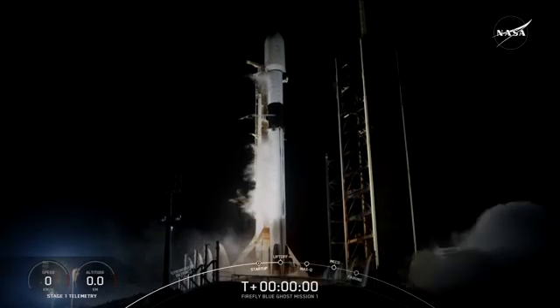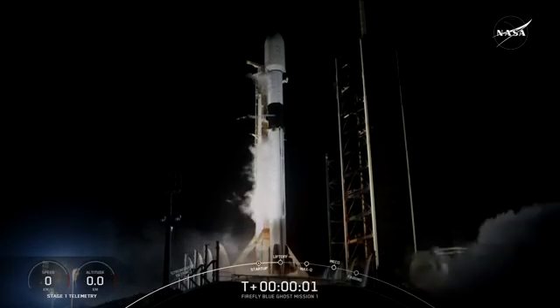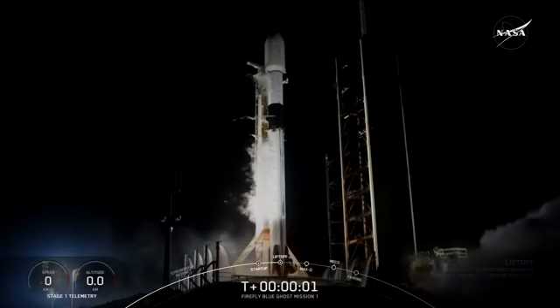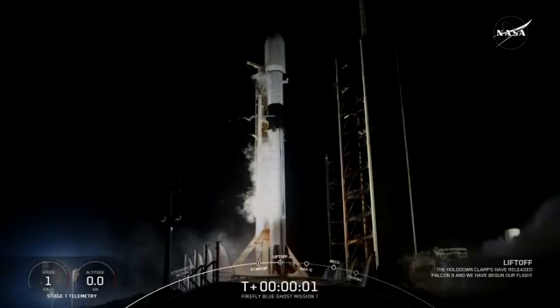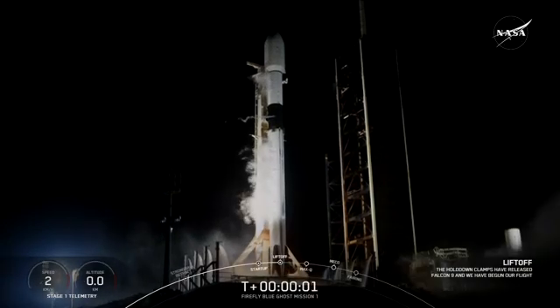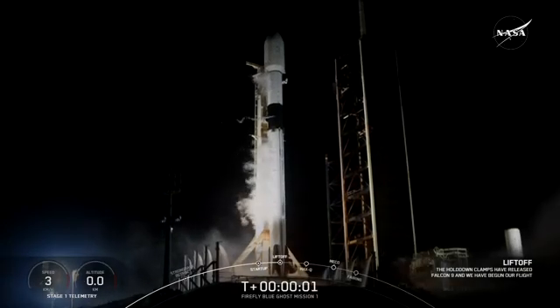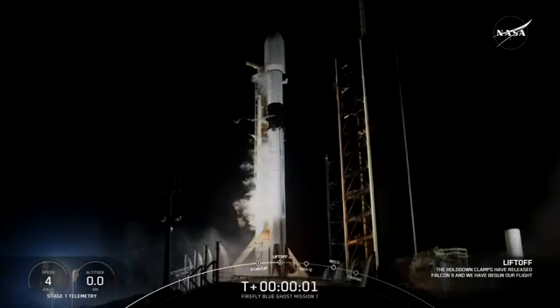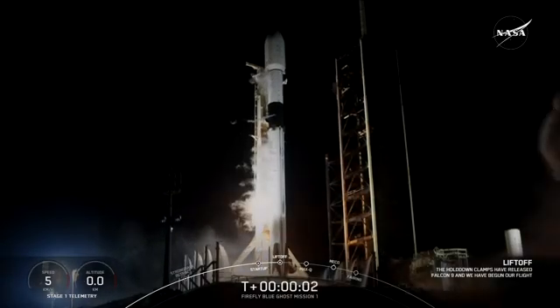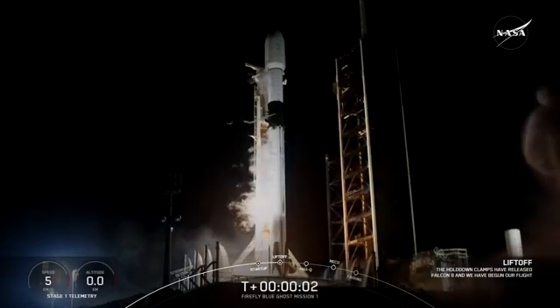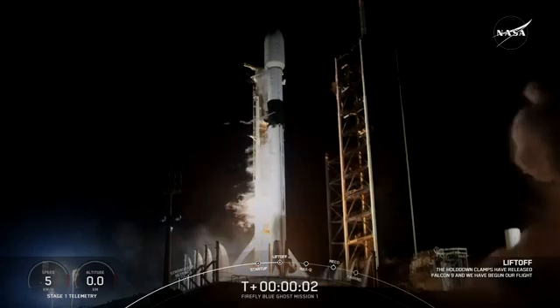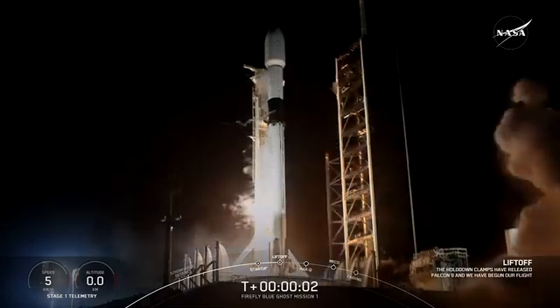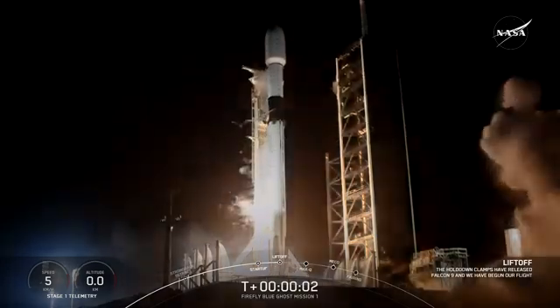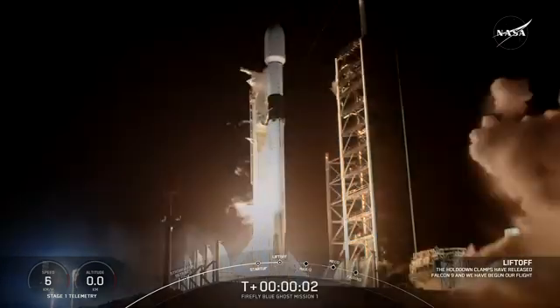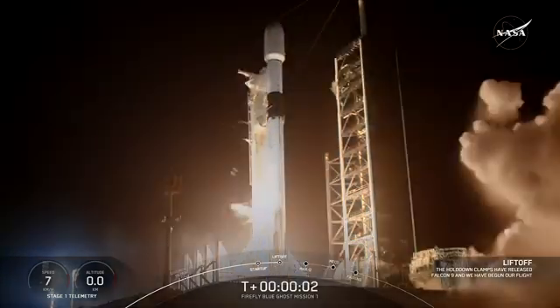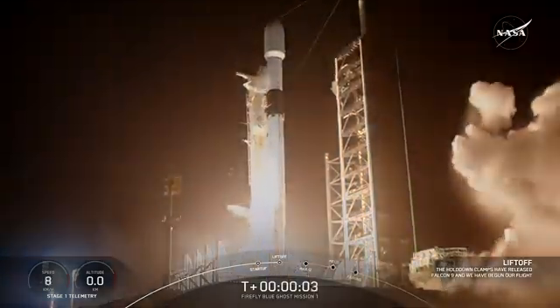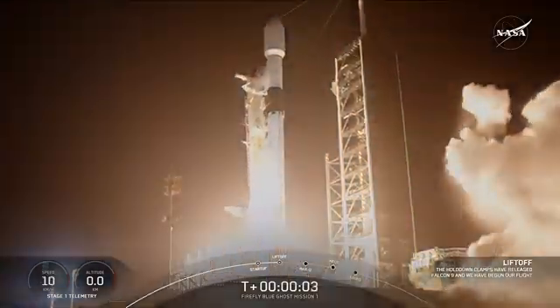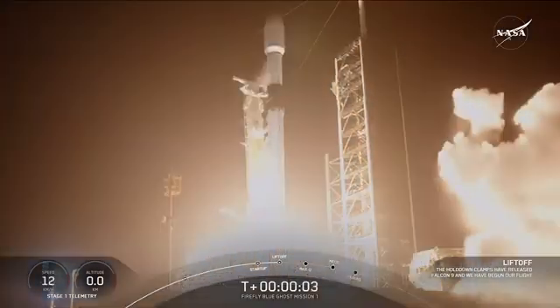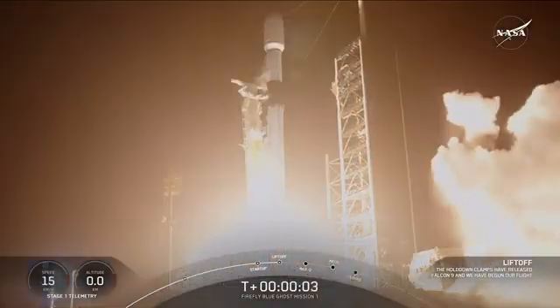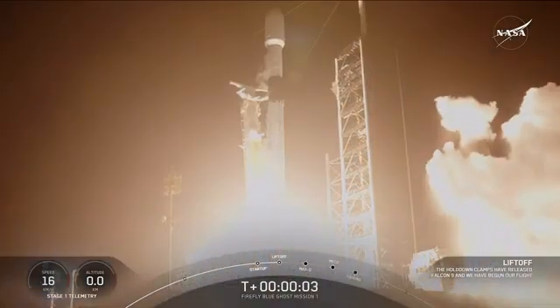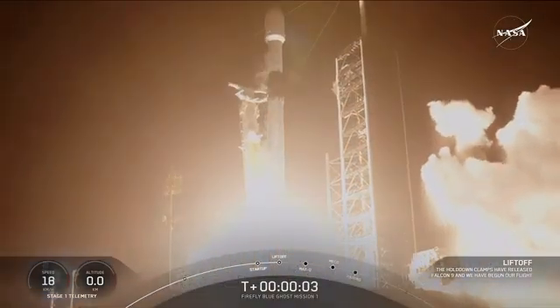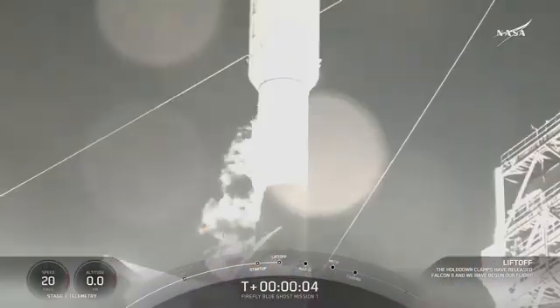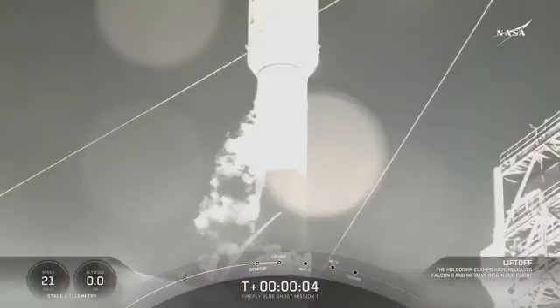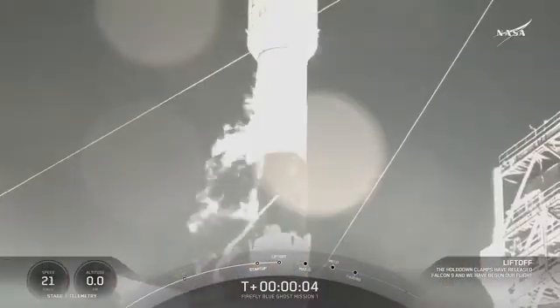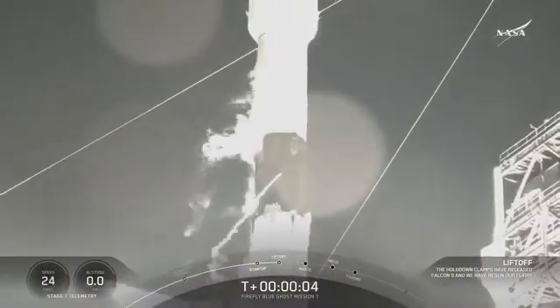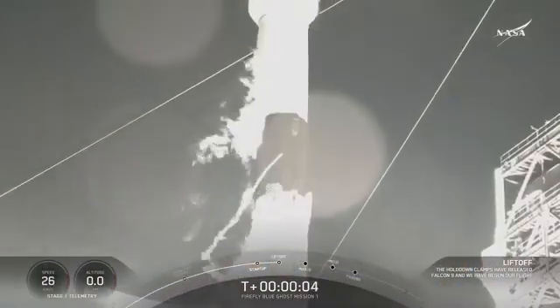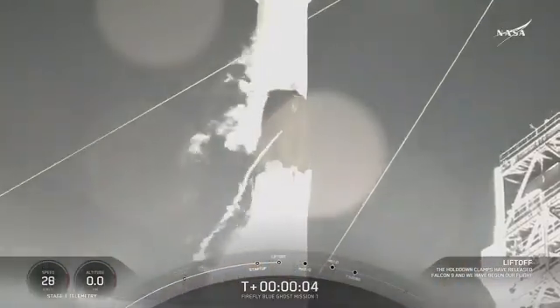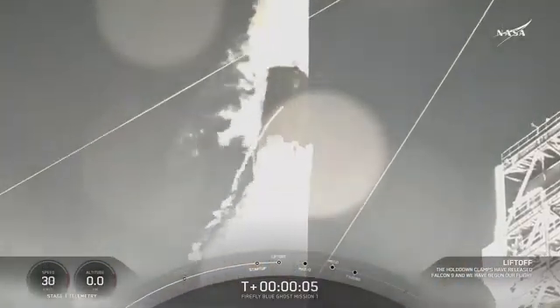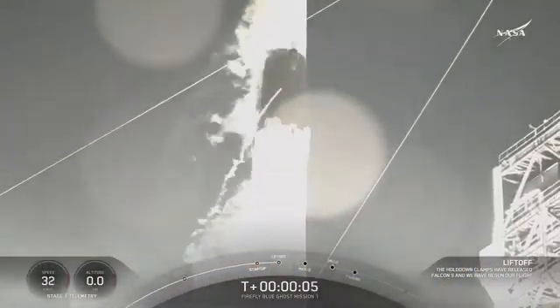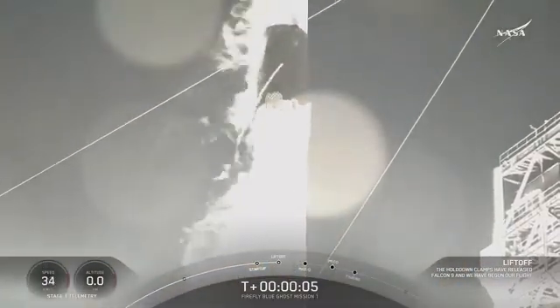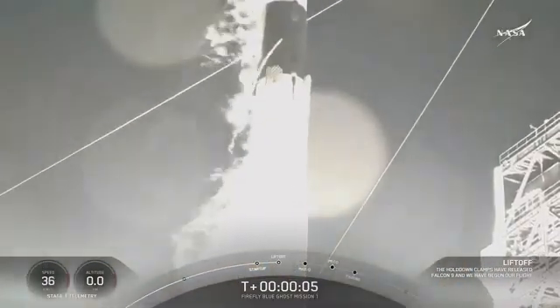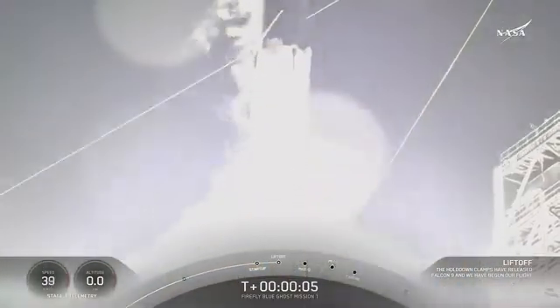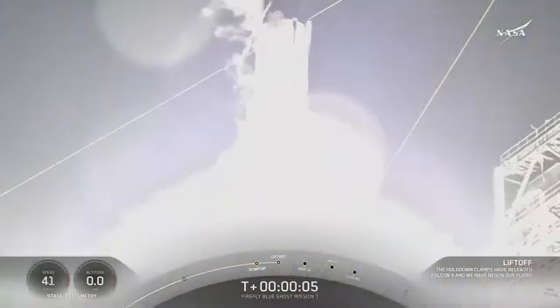Ignition. And lift off. Go Firefly. Go Ice Base. Go south.